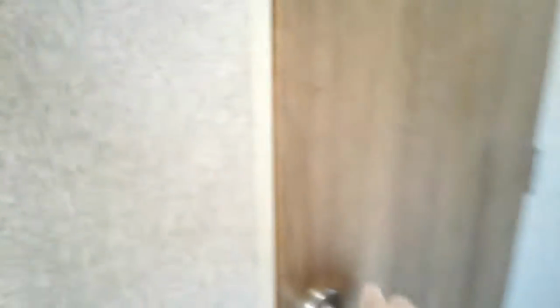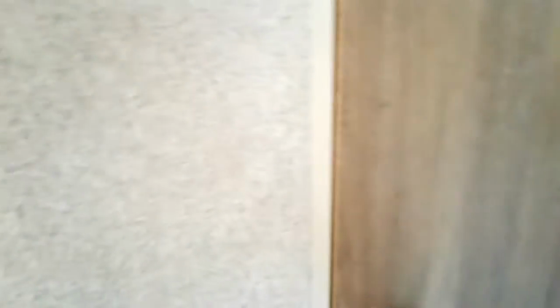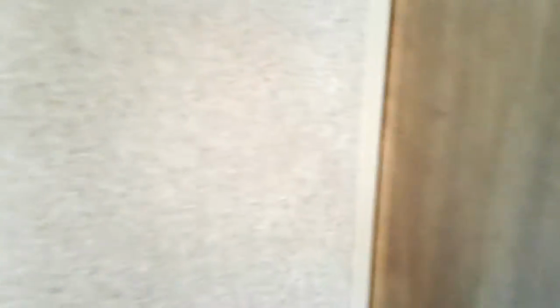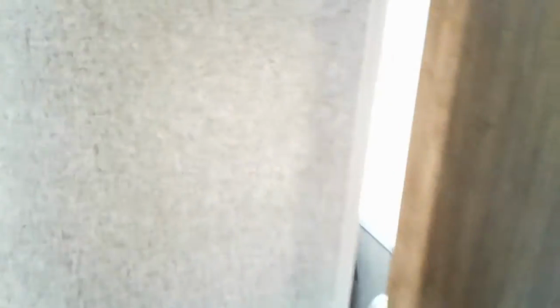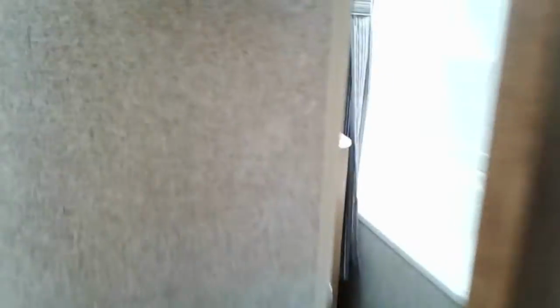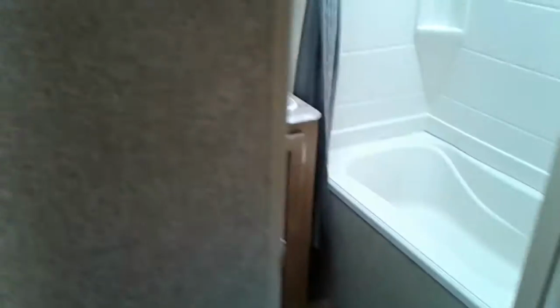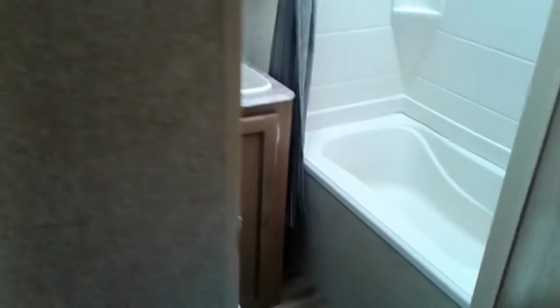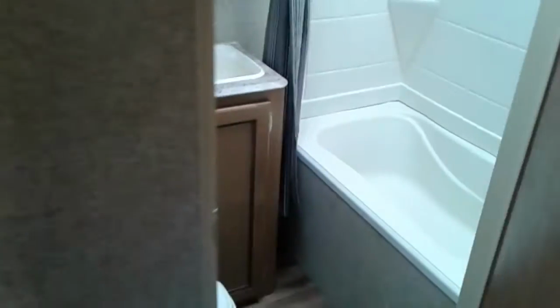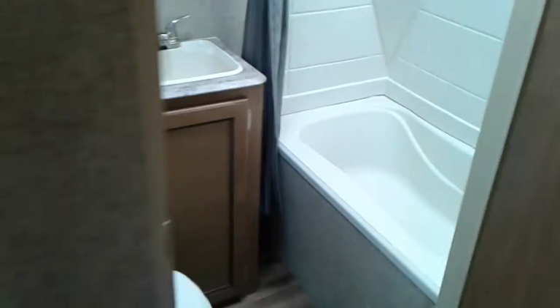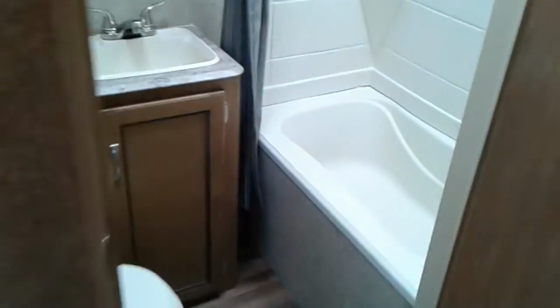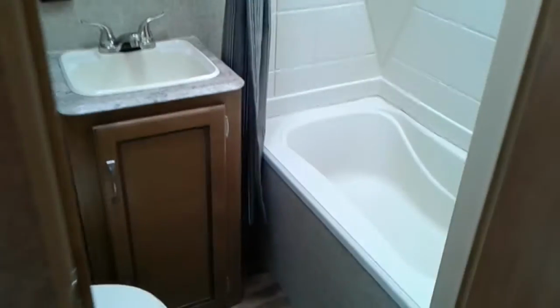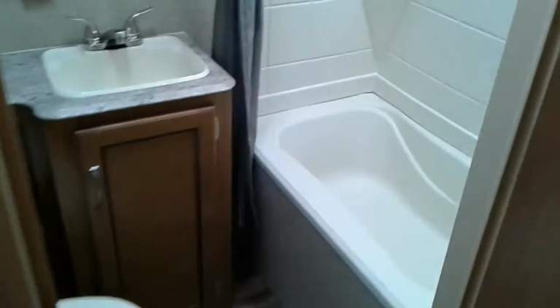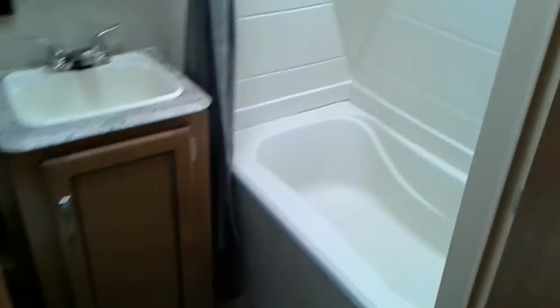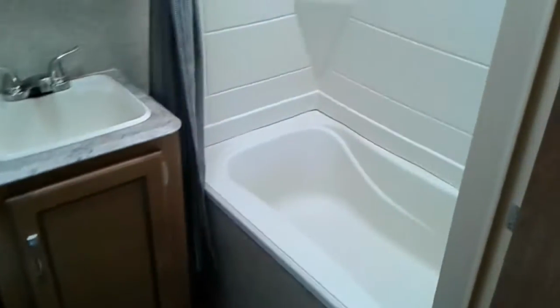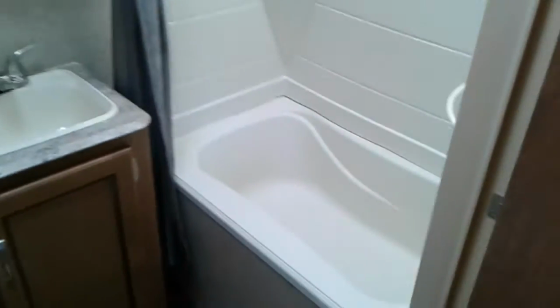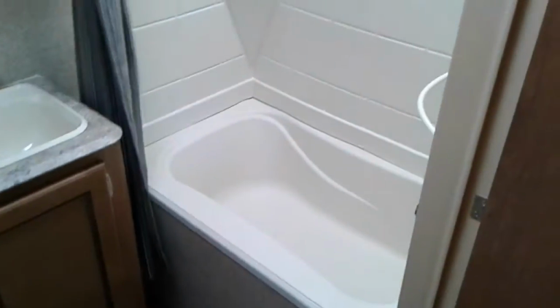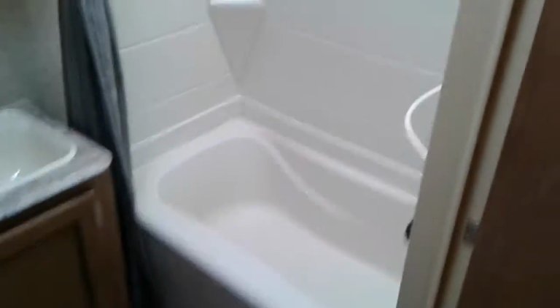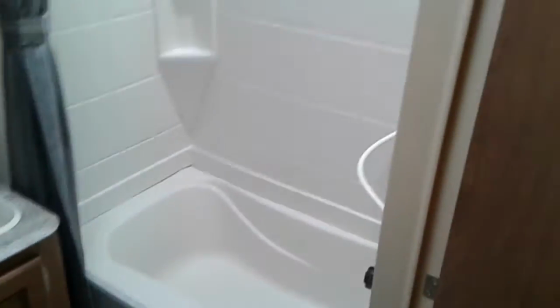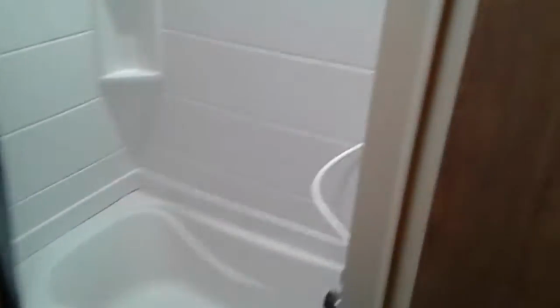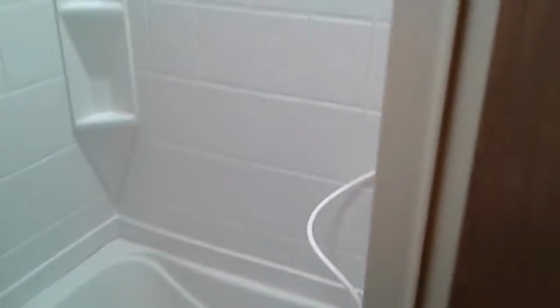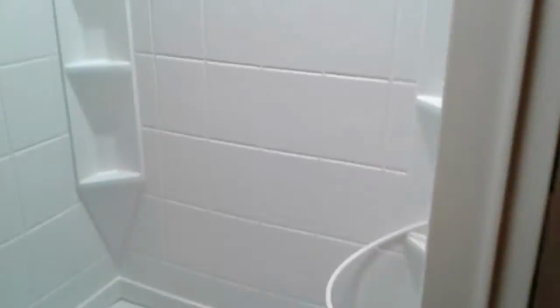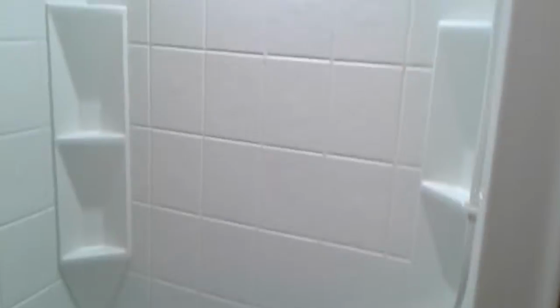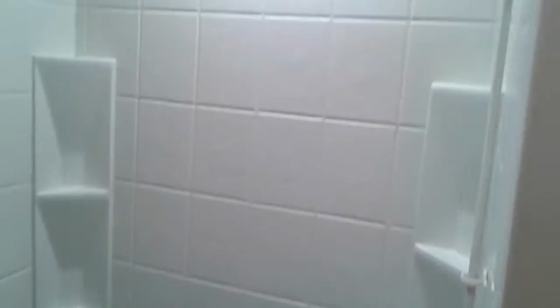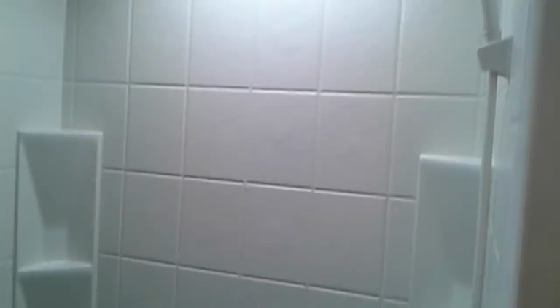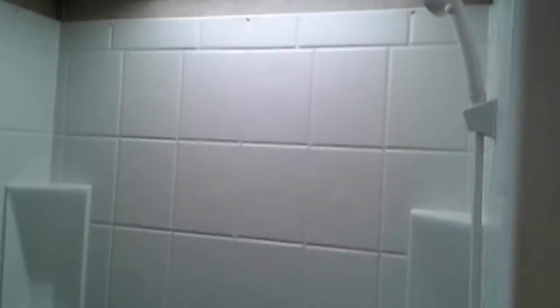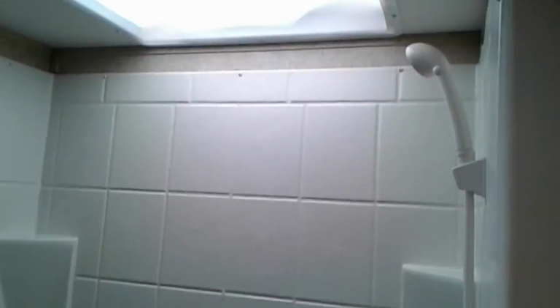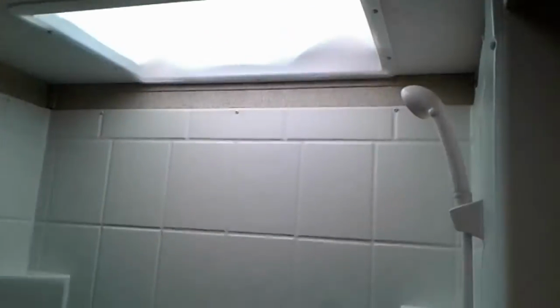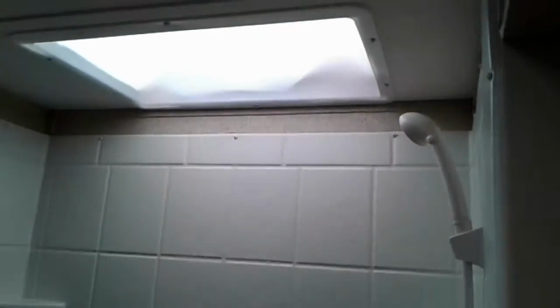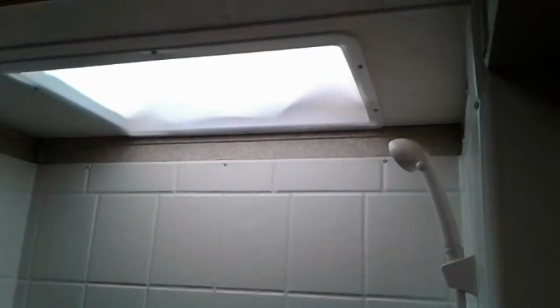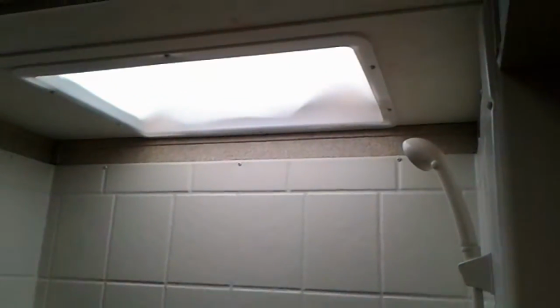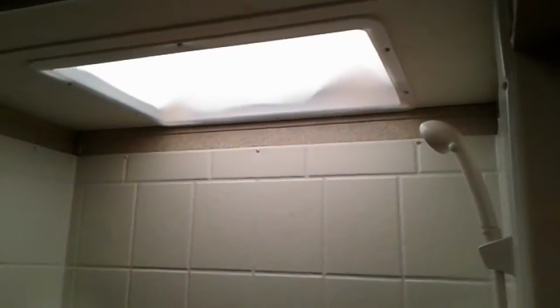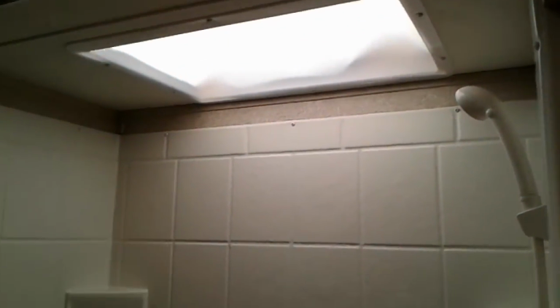There's ducted air conditioning, a tub shower with a skylight above.